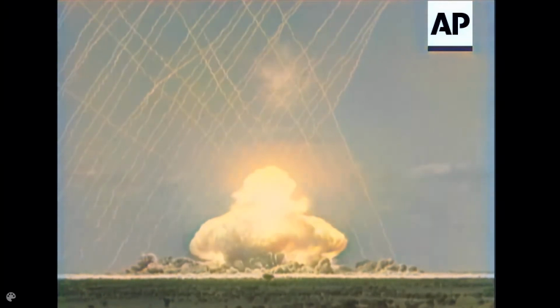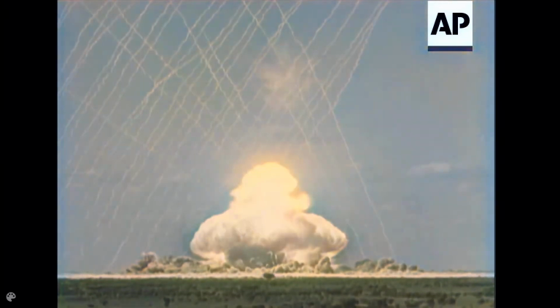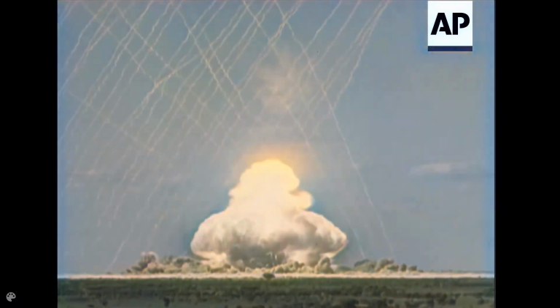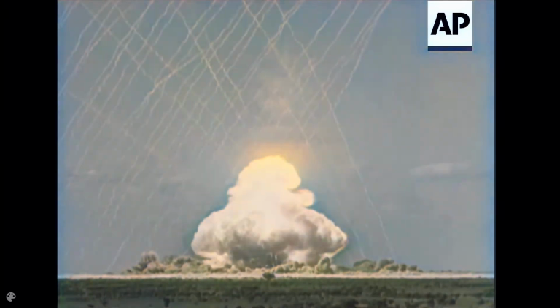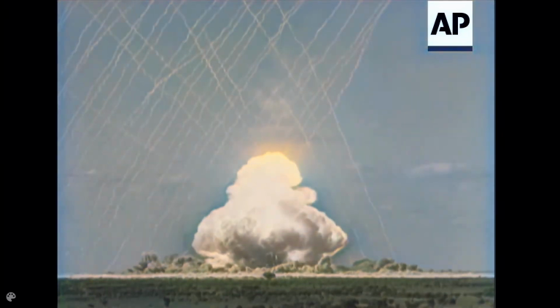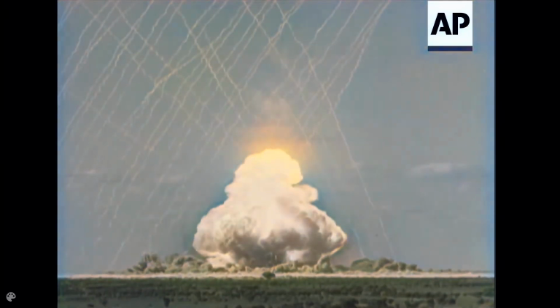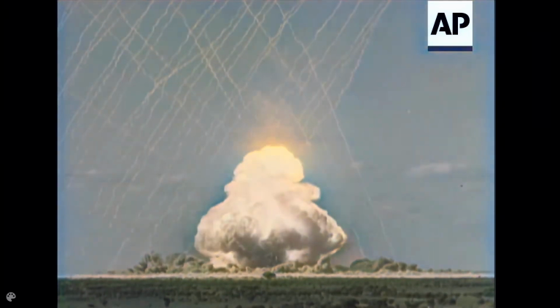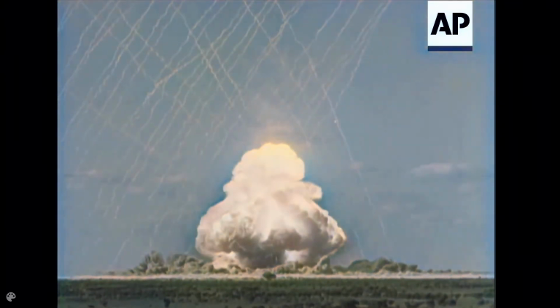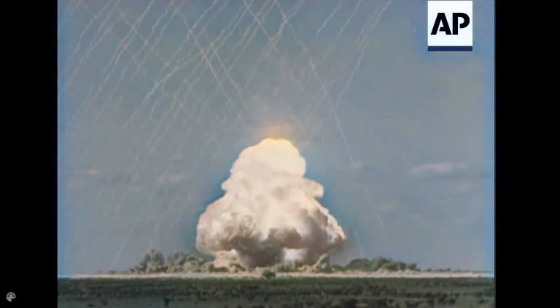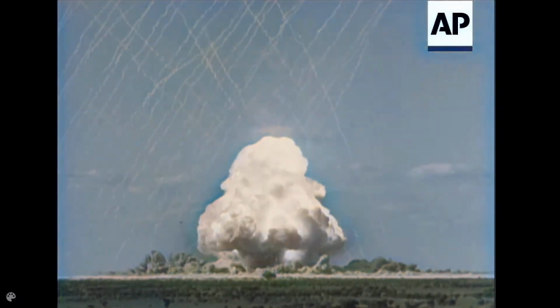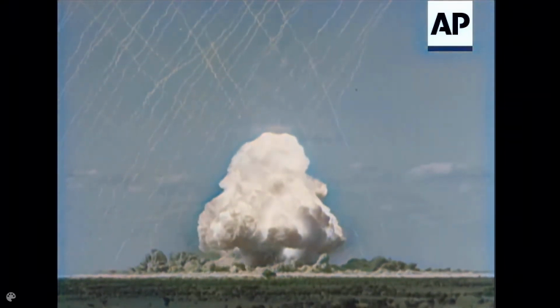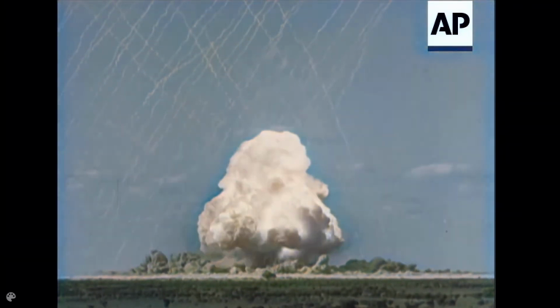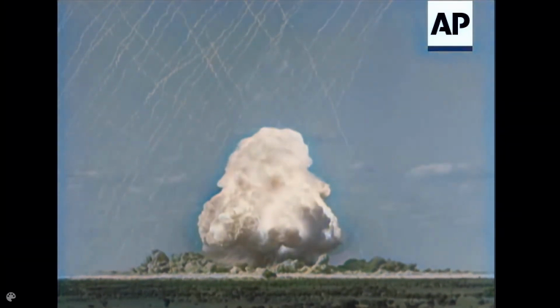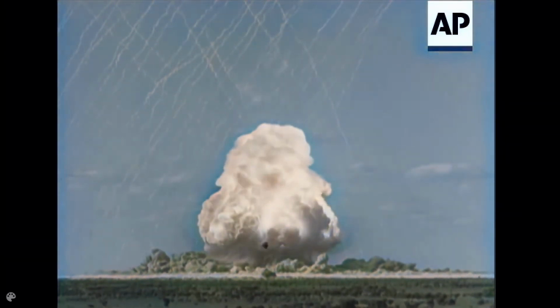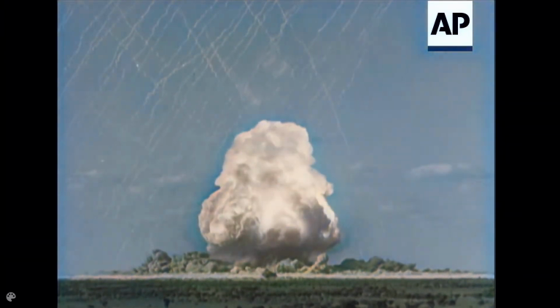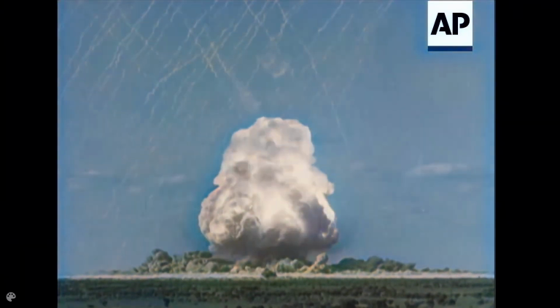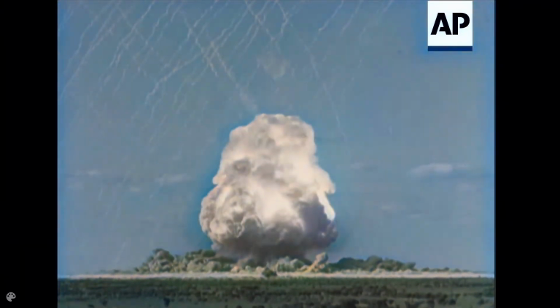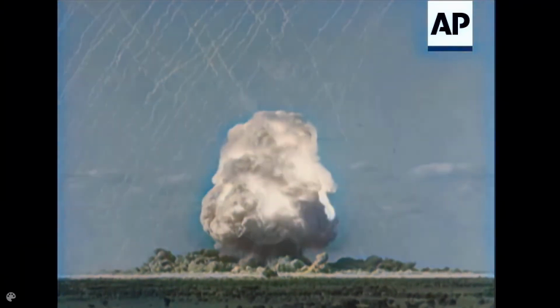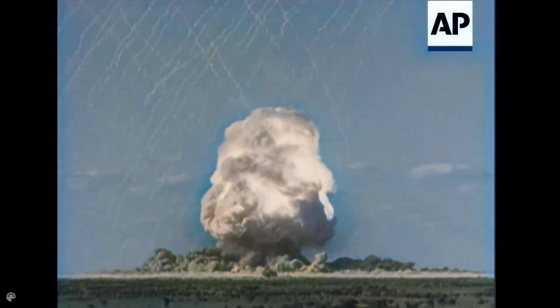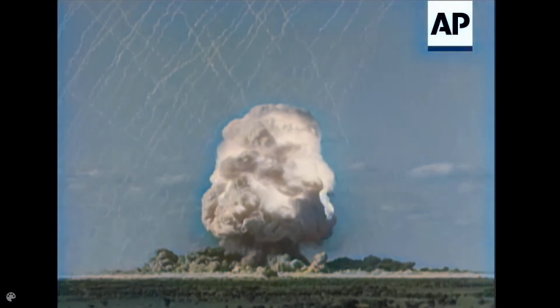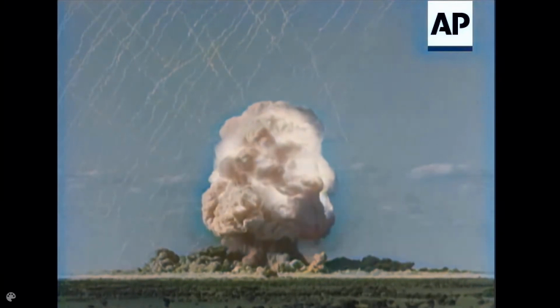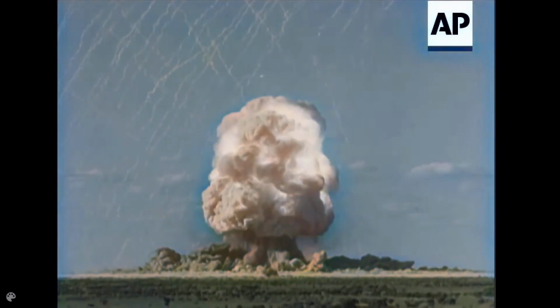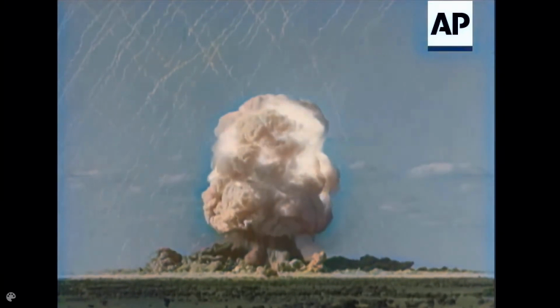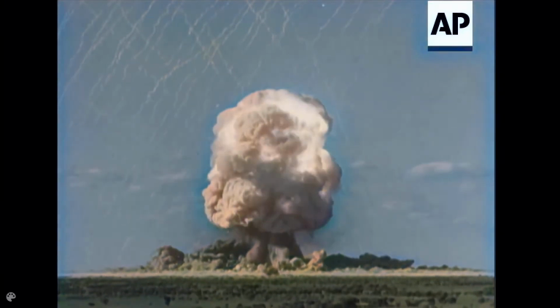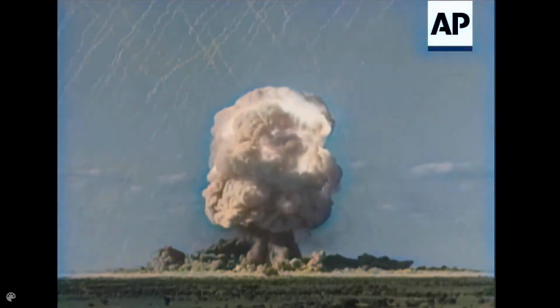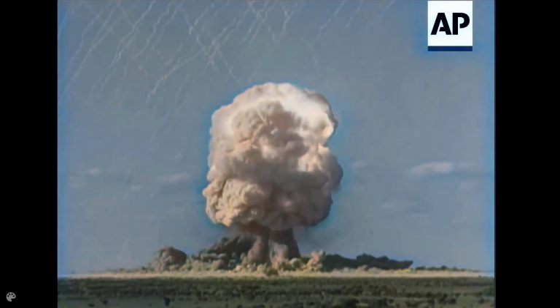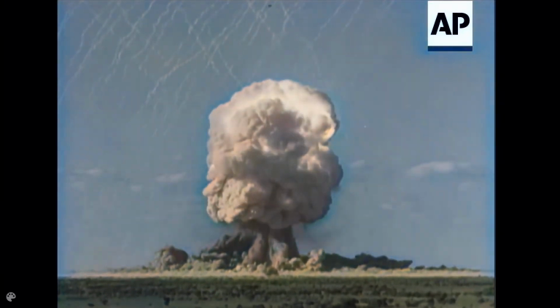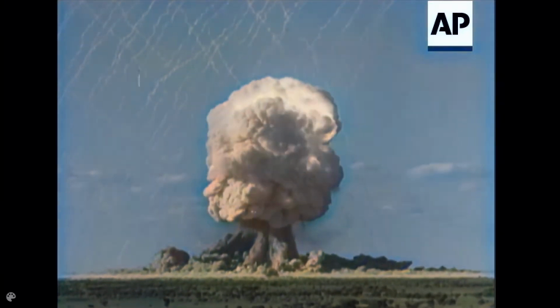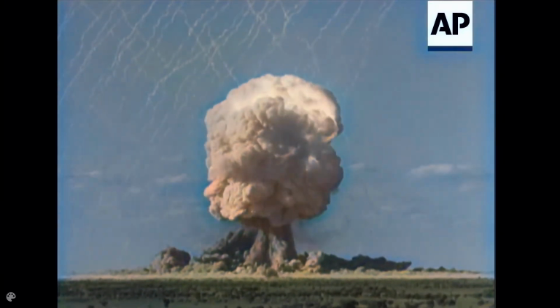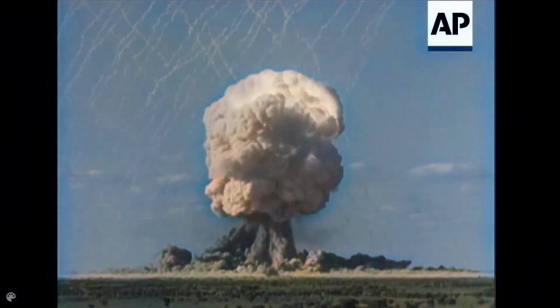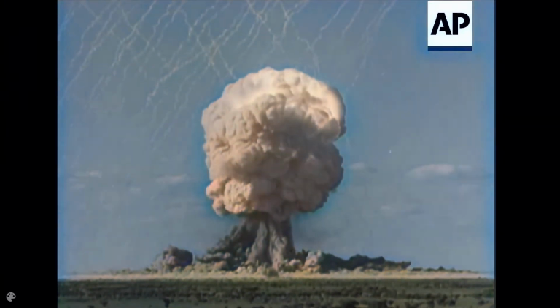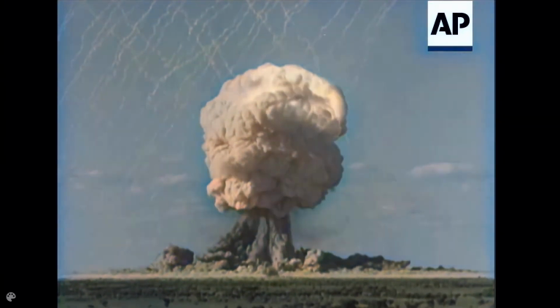Patterns of tracer rockets crisscross the impressive and symmetrical atomic cloud formation, playing their part in the scientific record of the burst.